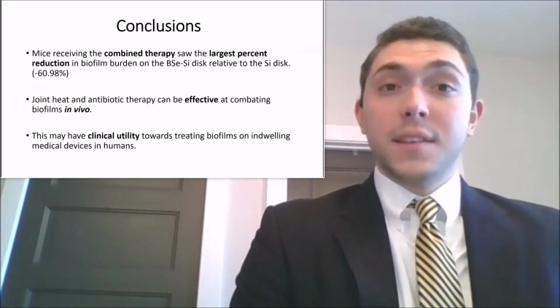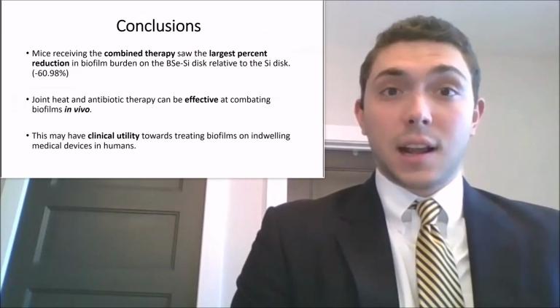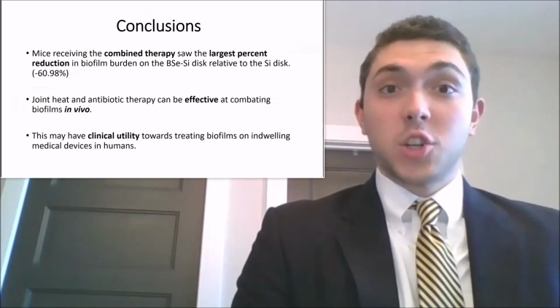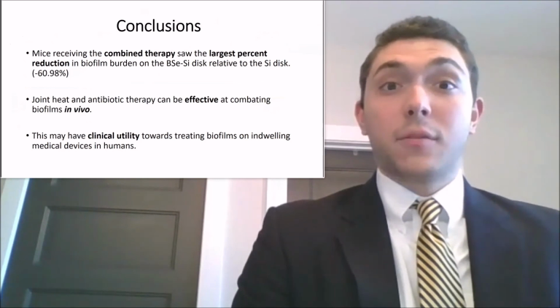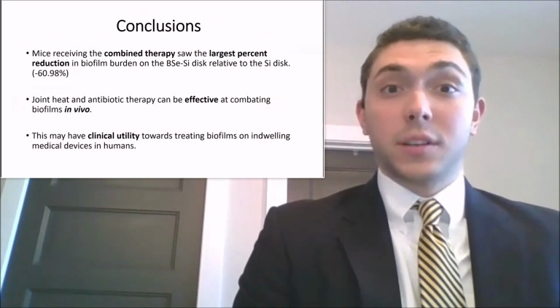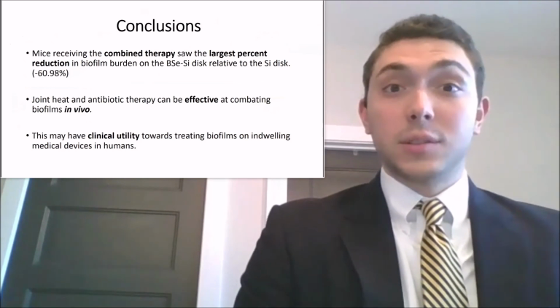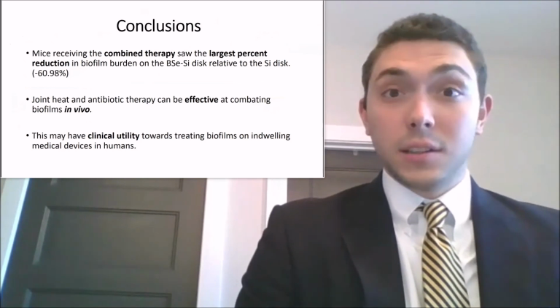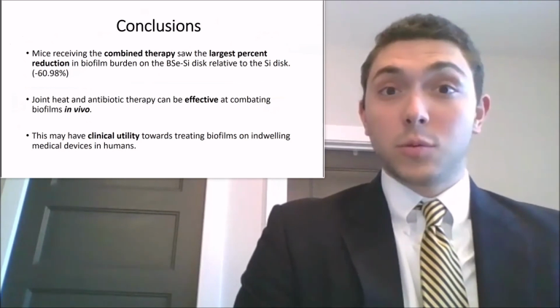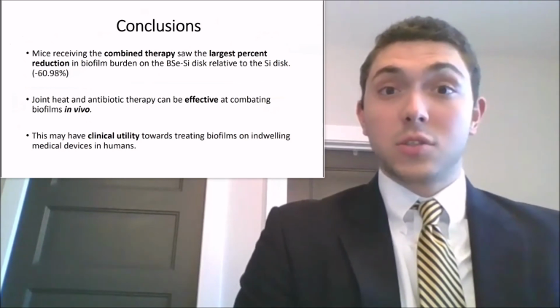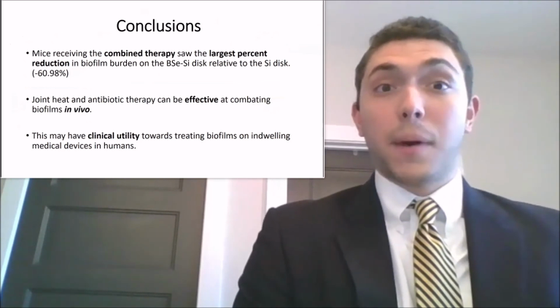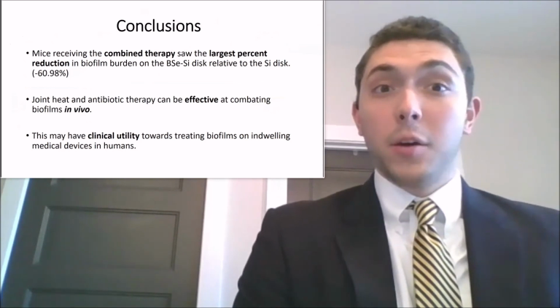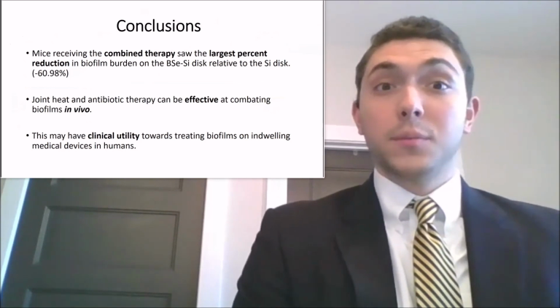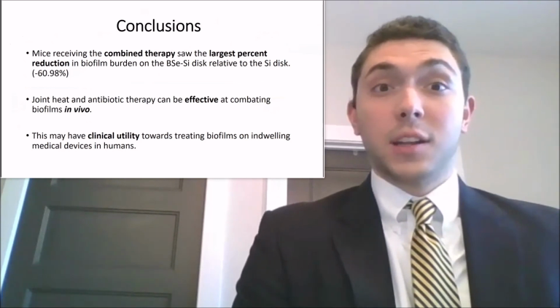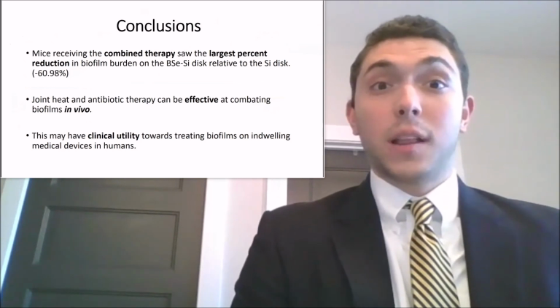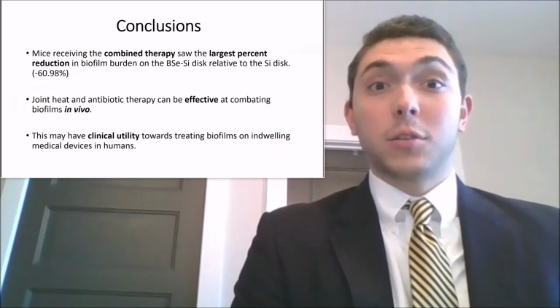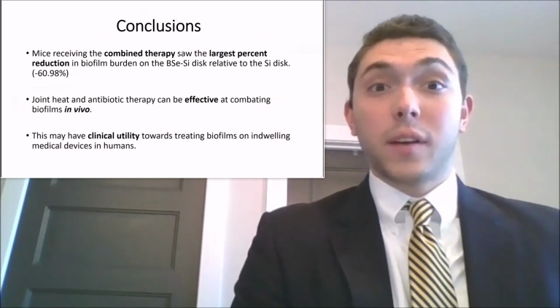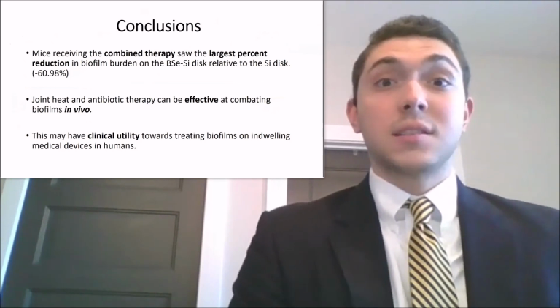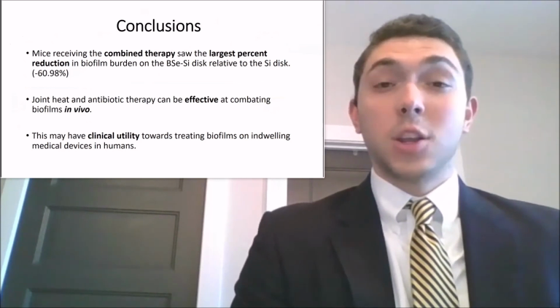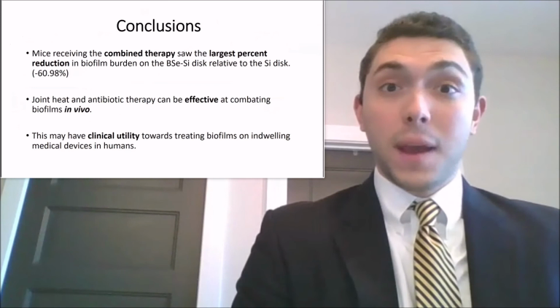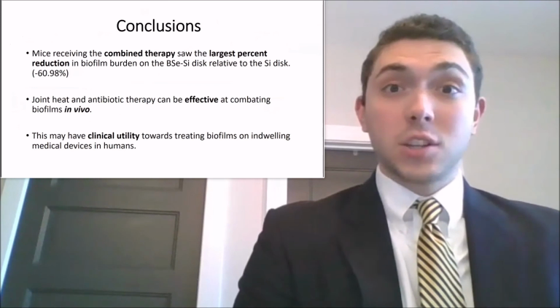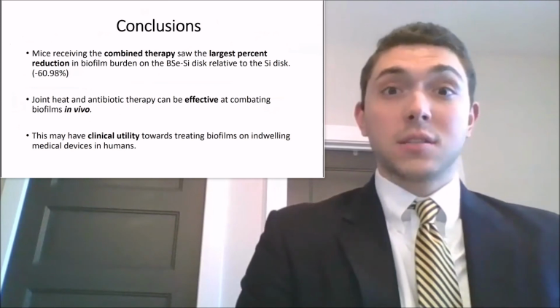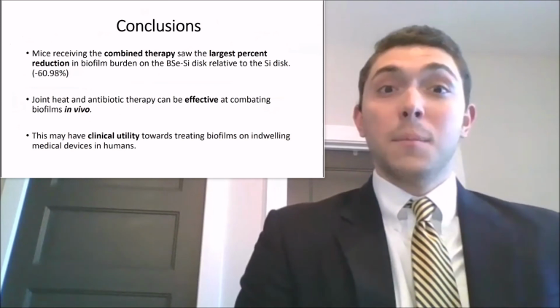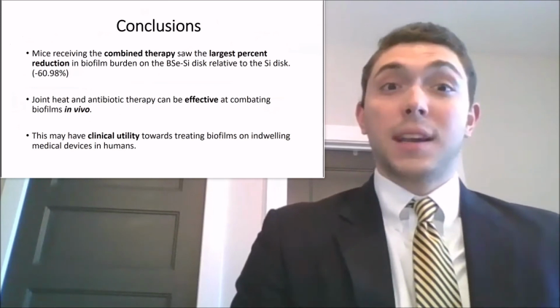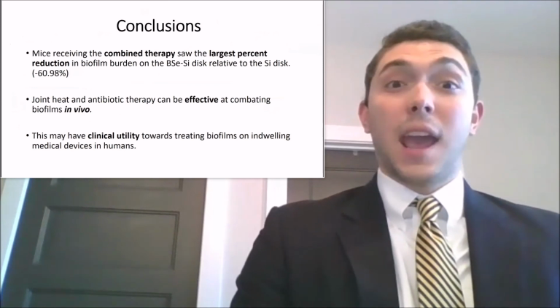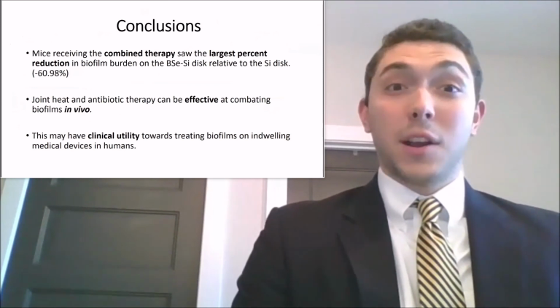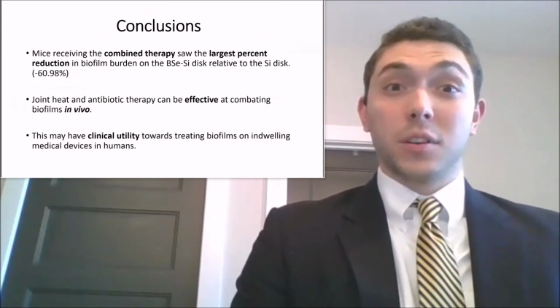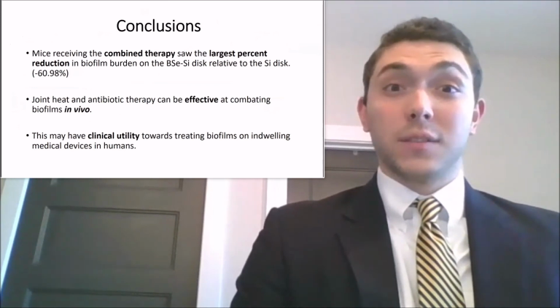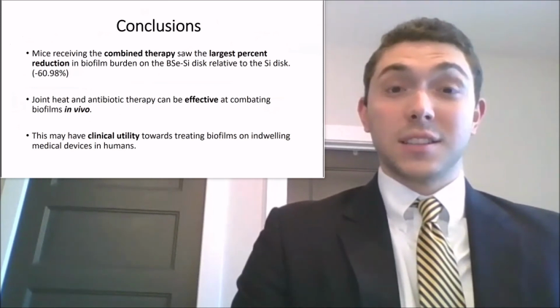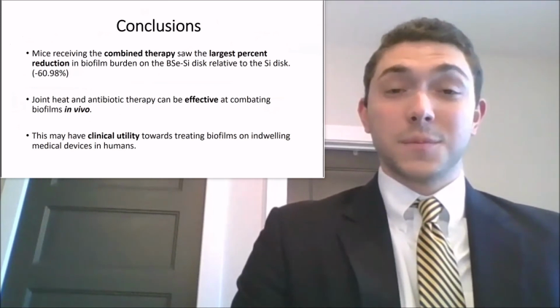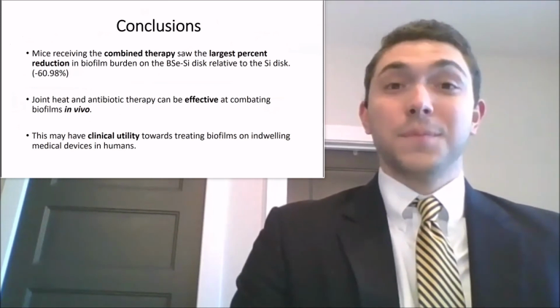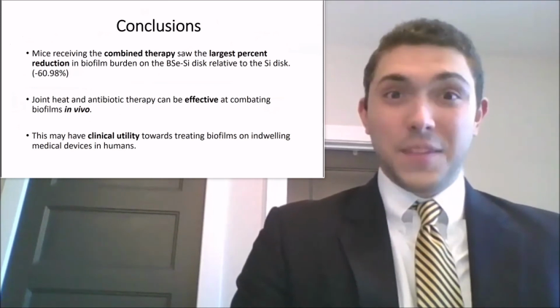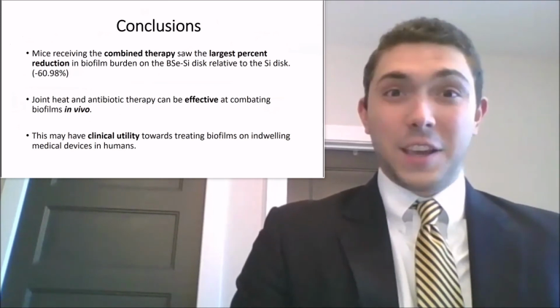This technology may have clinical utility towards treating biofilms on indwelling medical devices in human patients, mitigating a major burden of disease. Thank you.